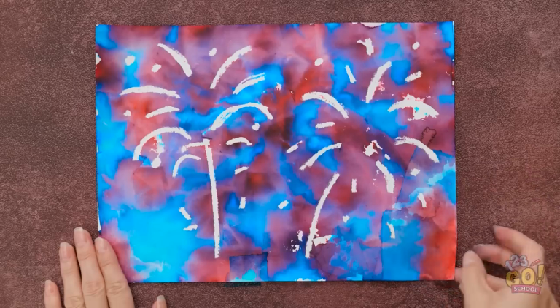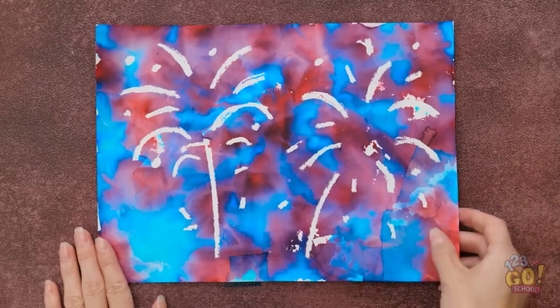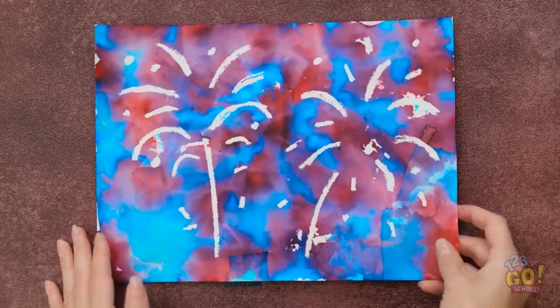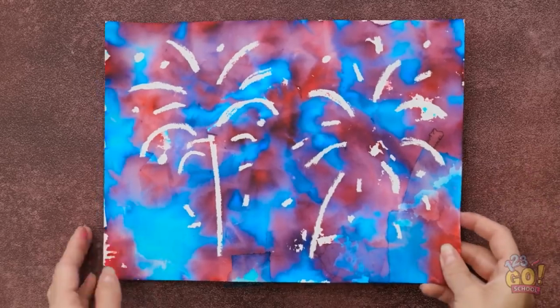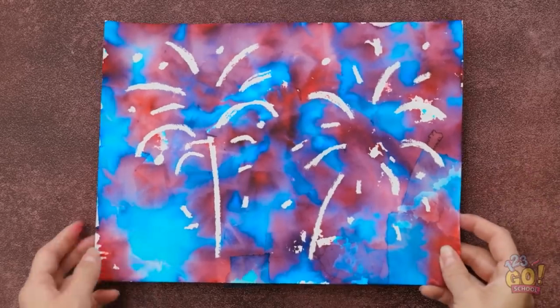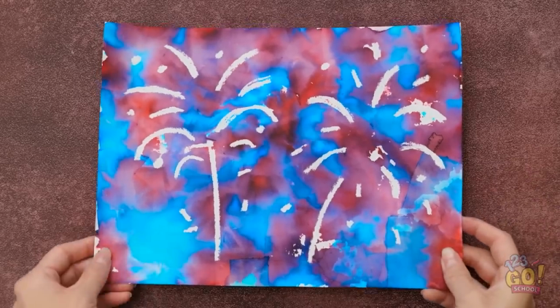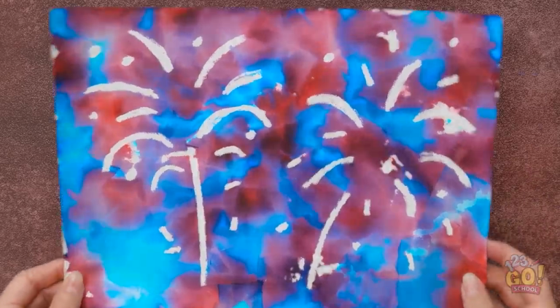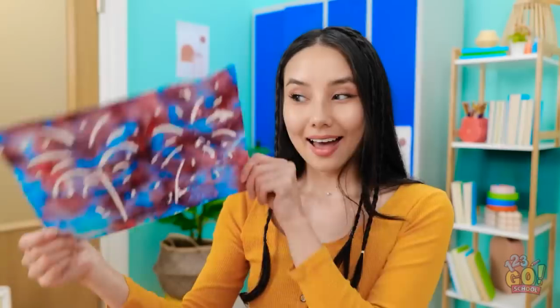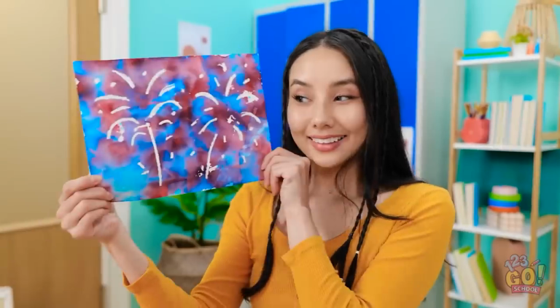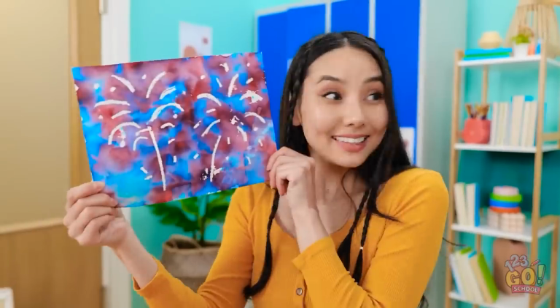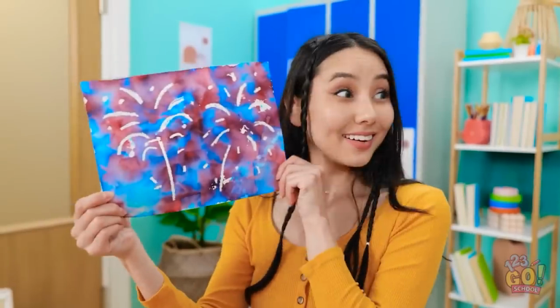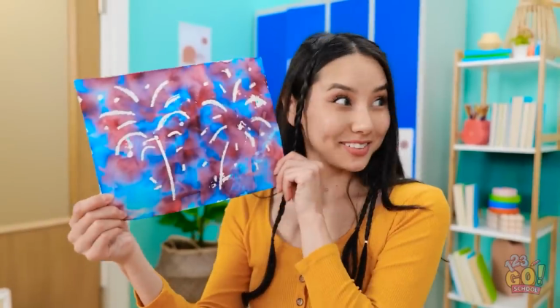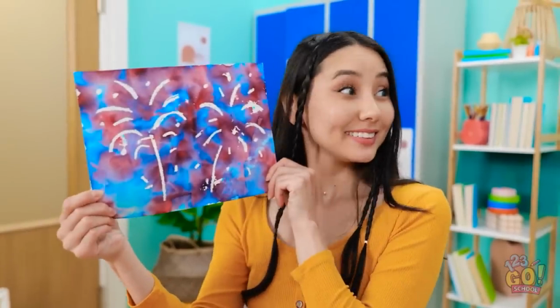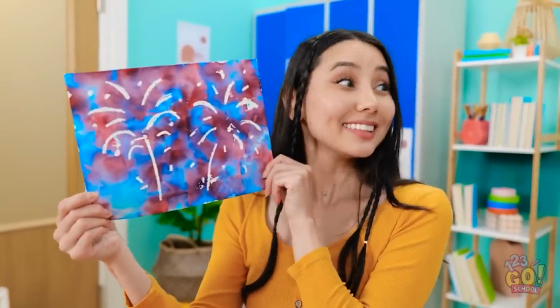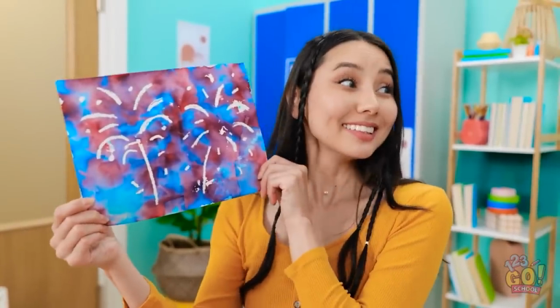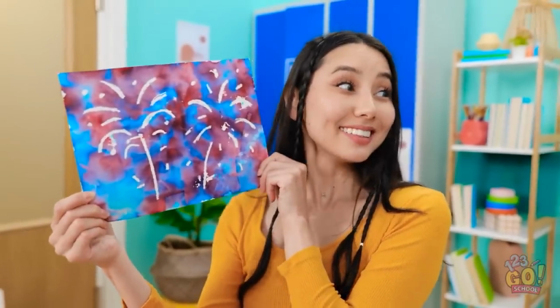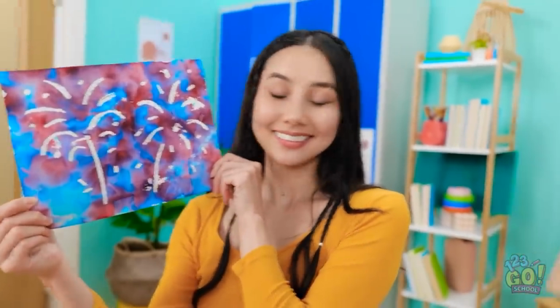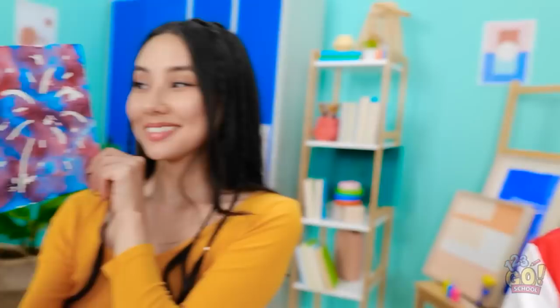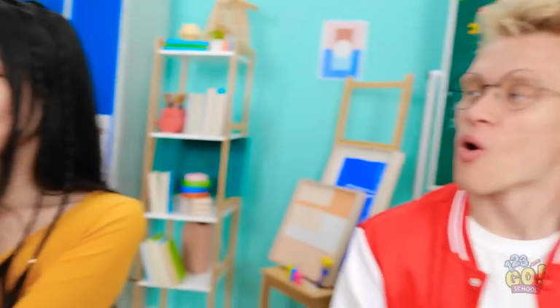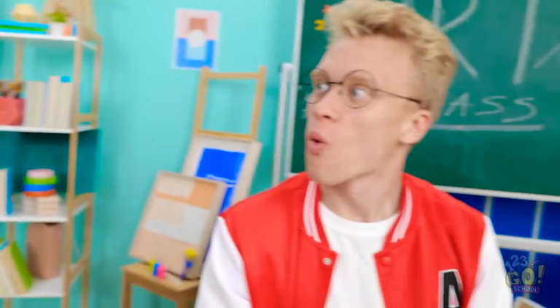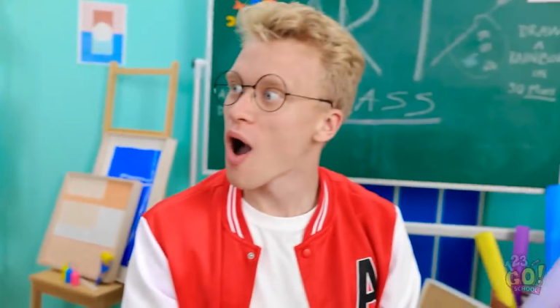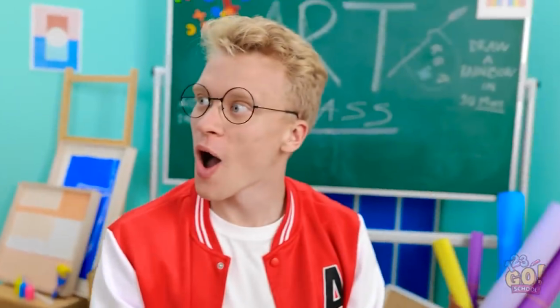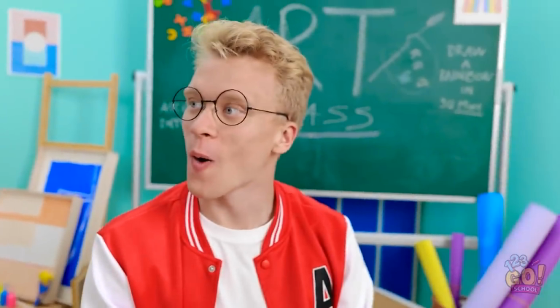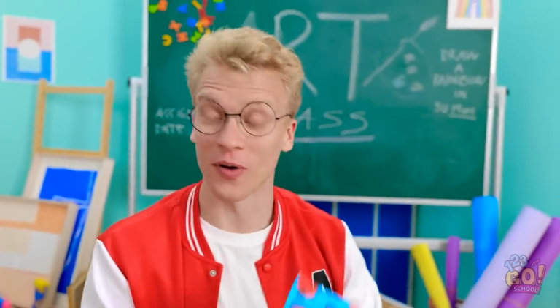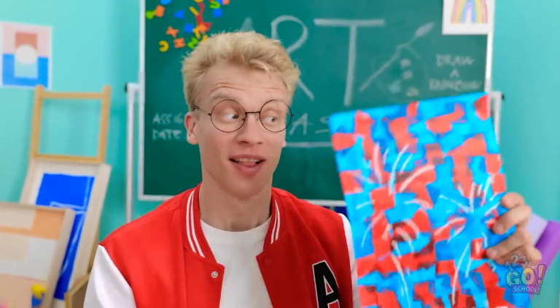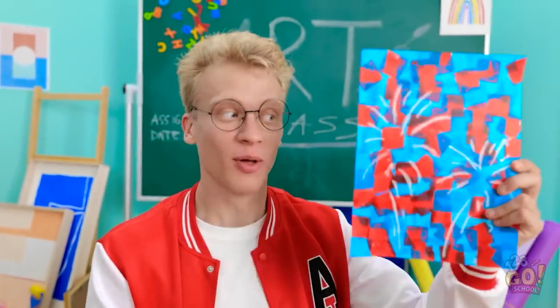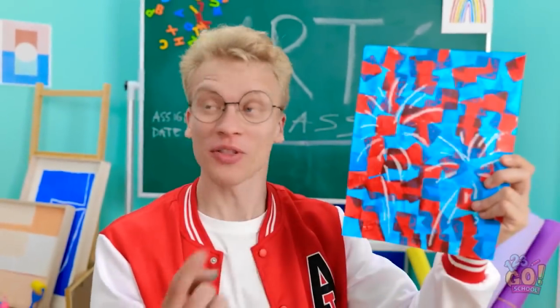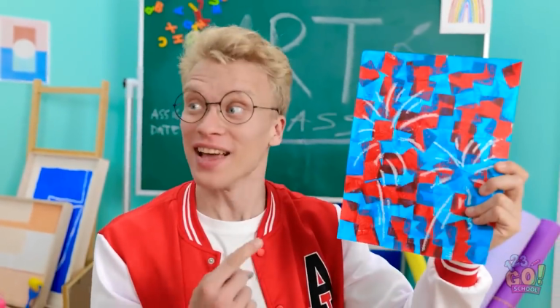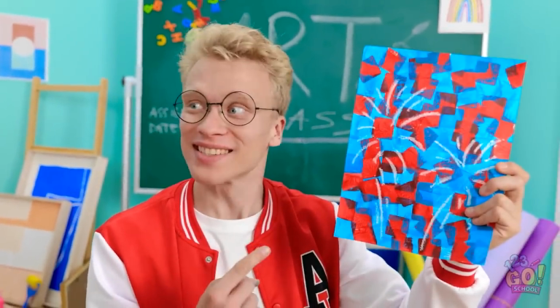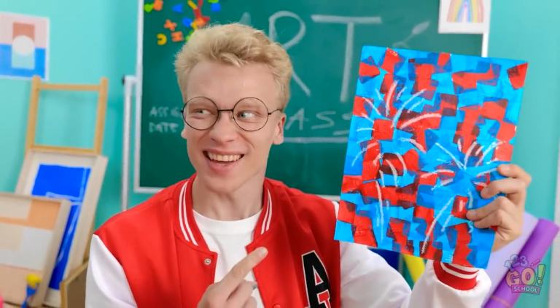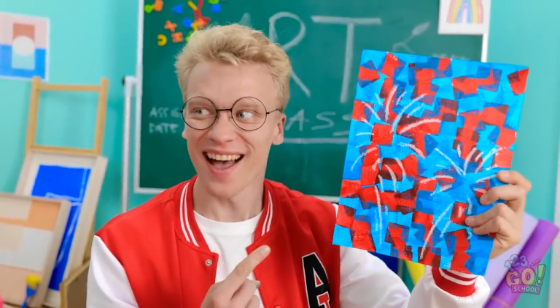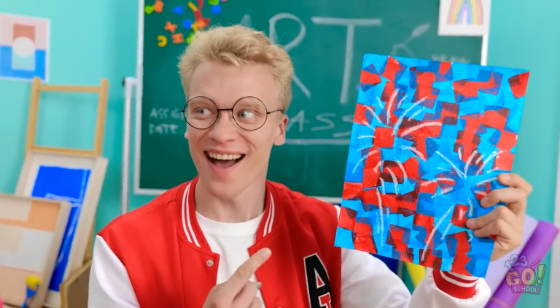But not where I drew with the eraser — that's still white. Wow, it looks so good! Take a look, Alex! Whoa, so cool! Great minds, Essie!